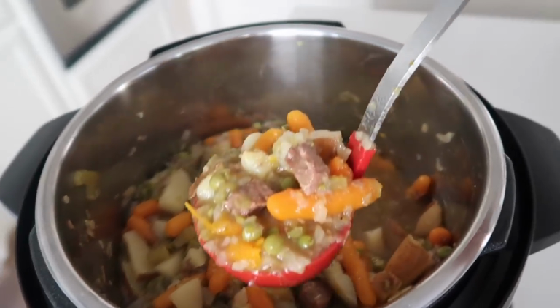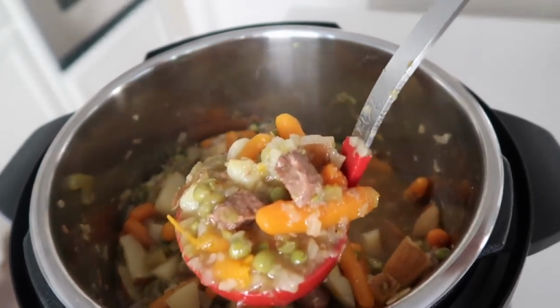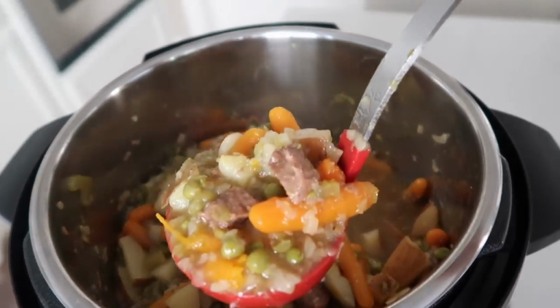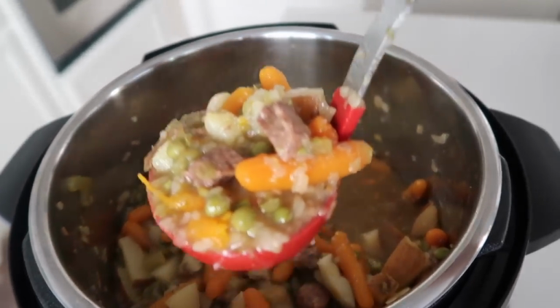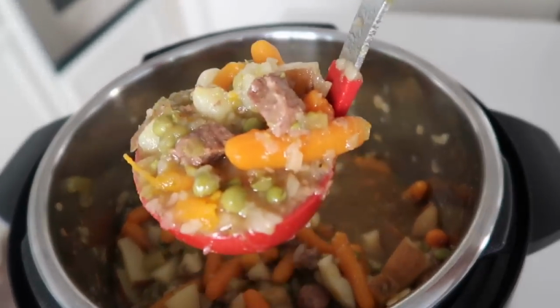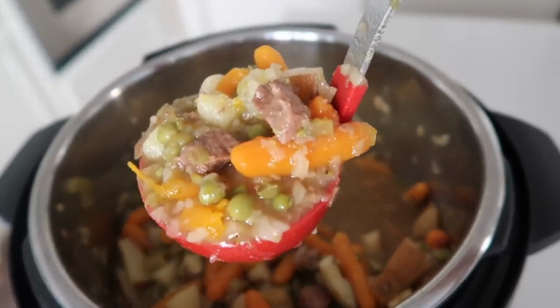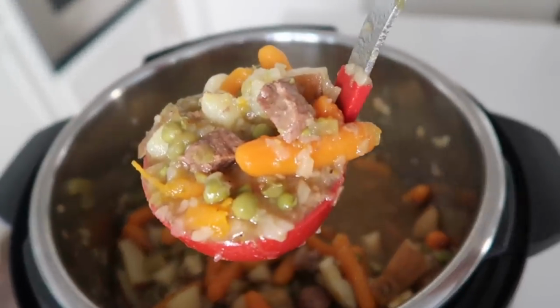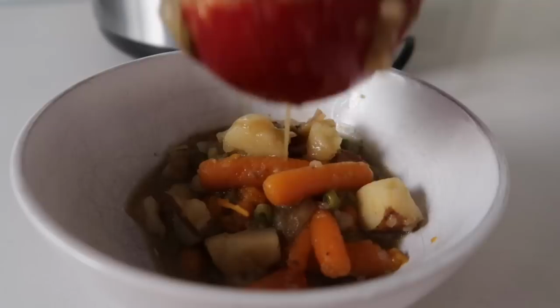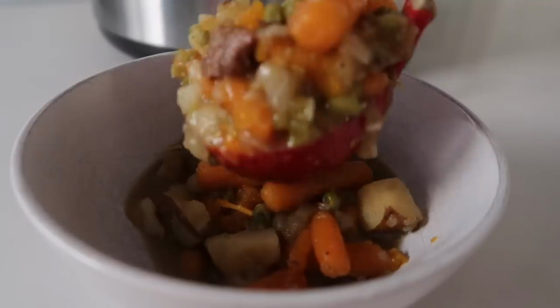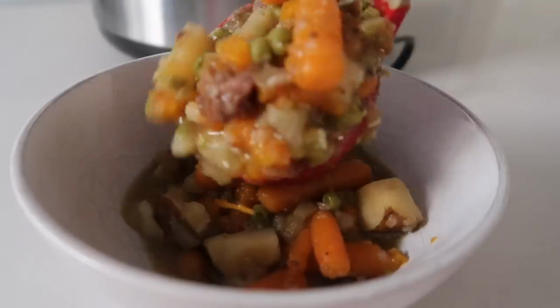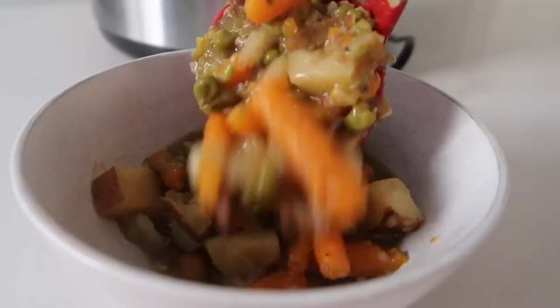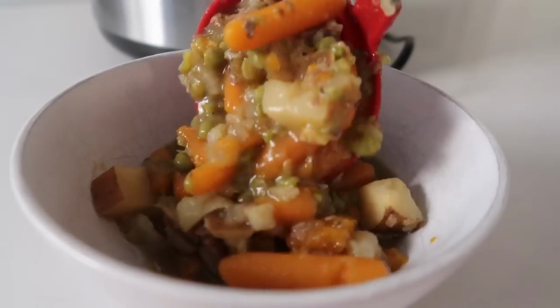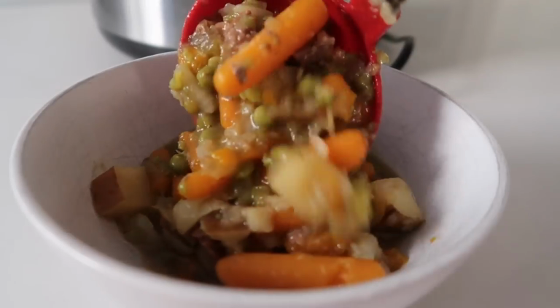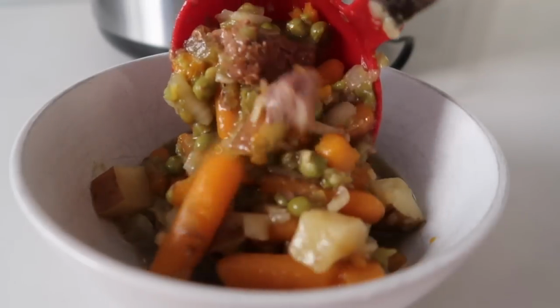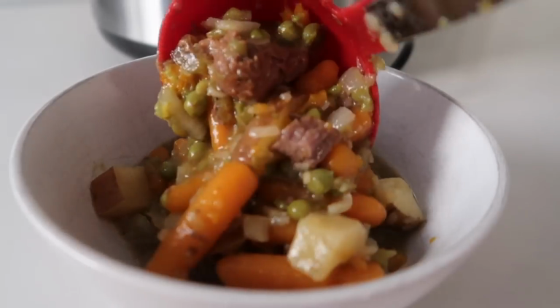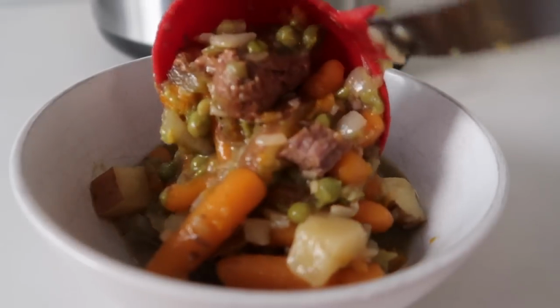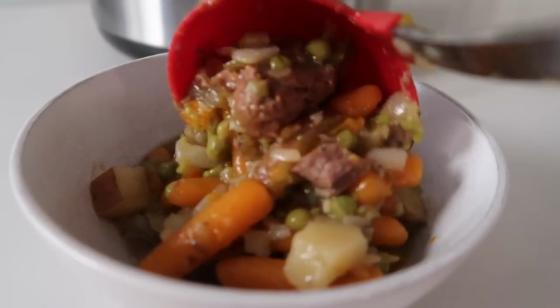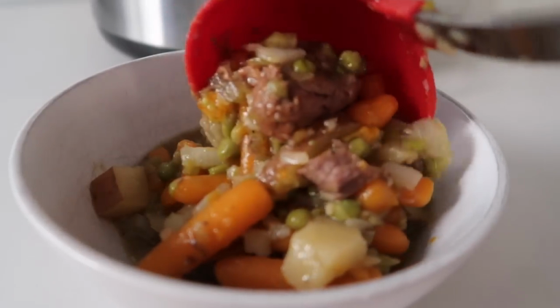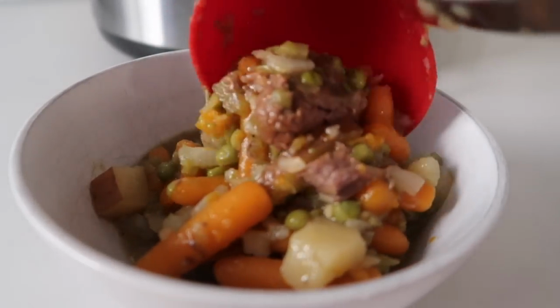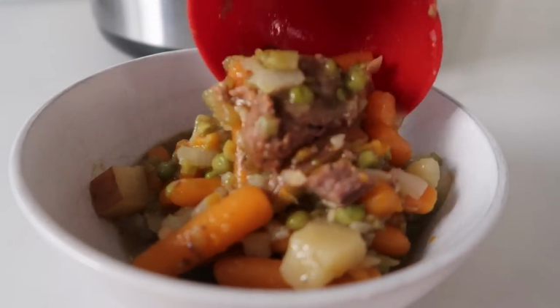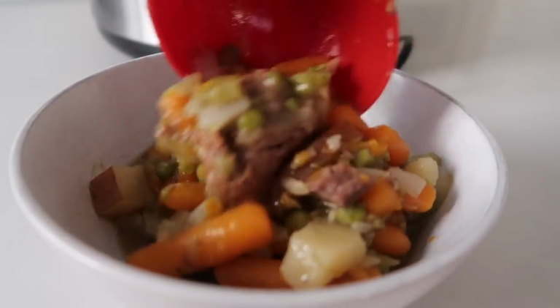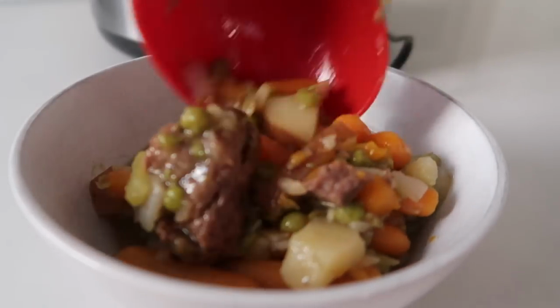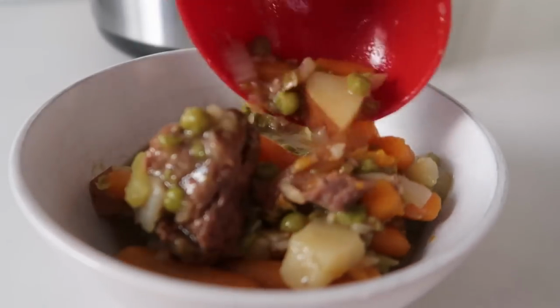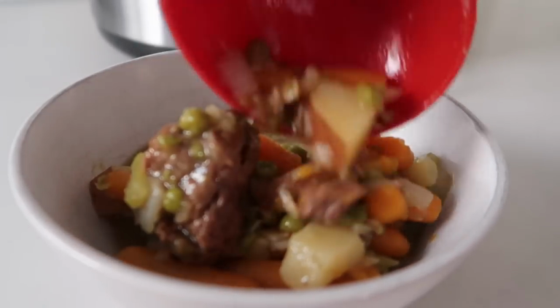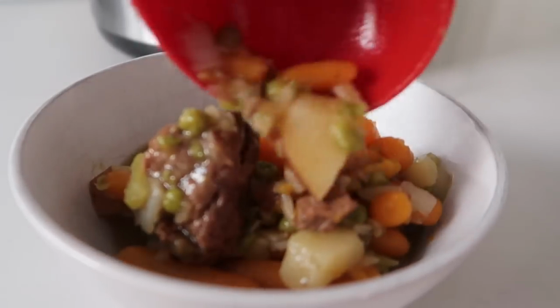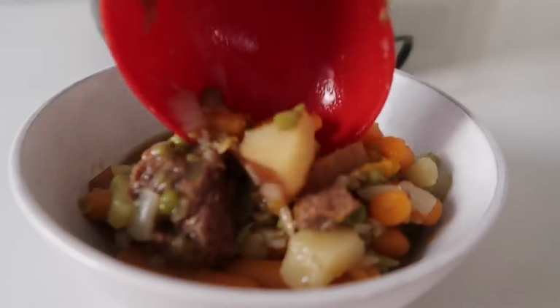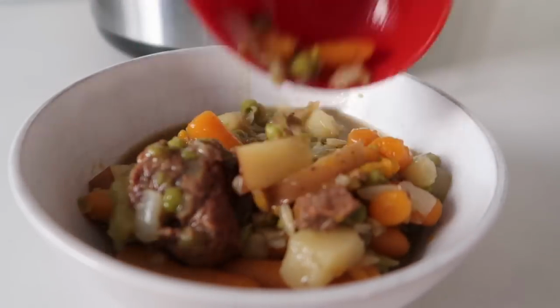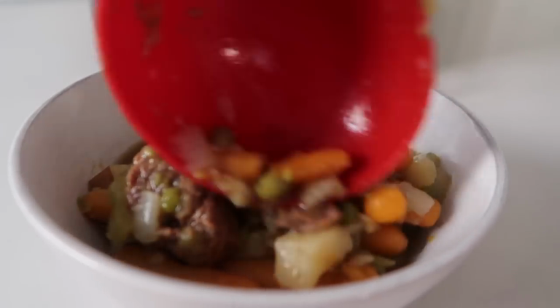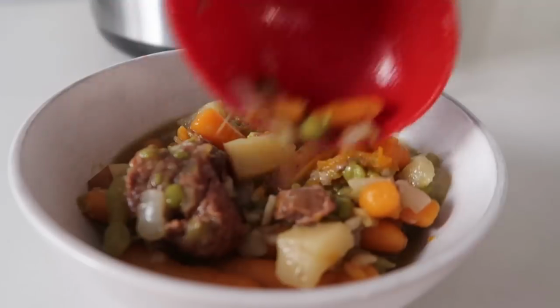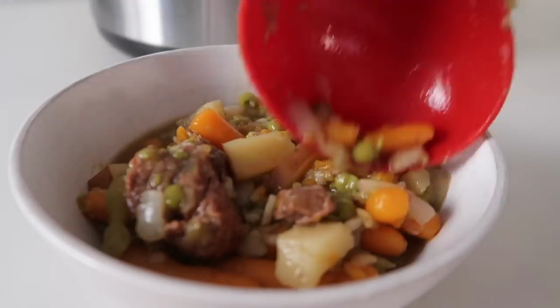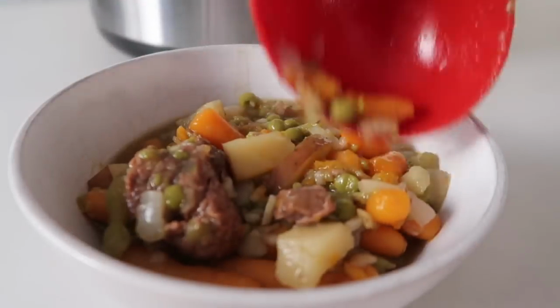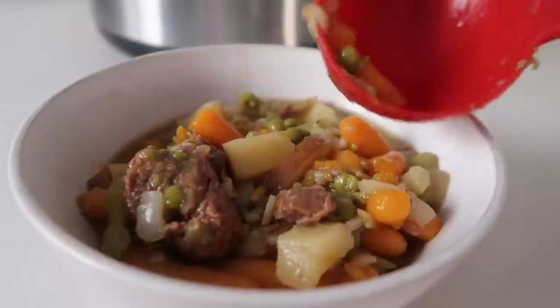Growing up — I don't know about you guys — but we always put ketchup on top of our stew, and I still love it with ketchup today.